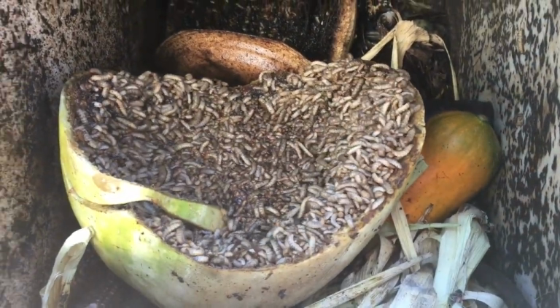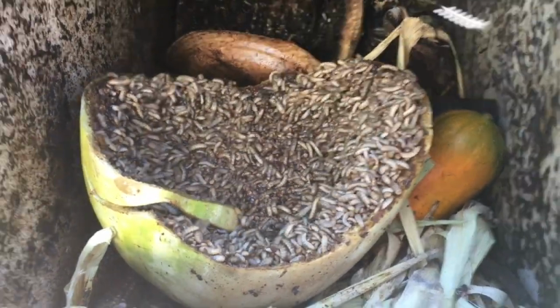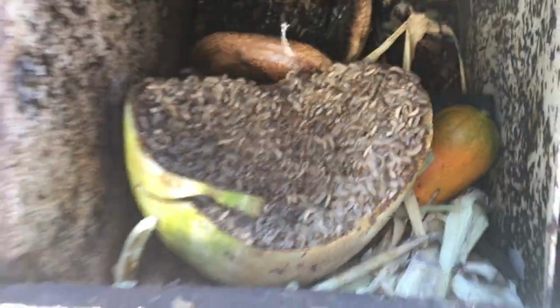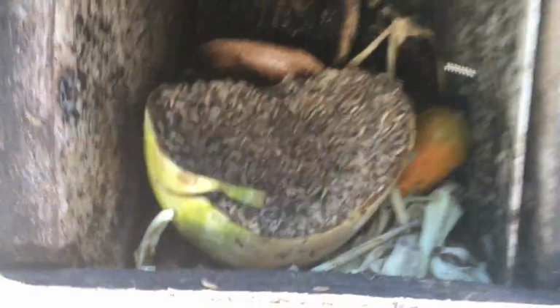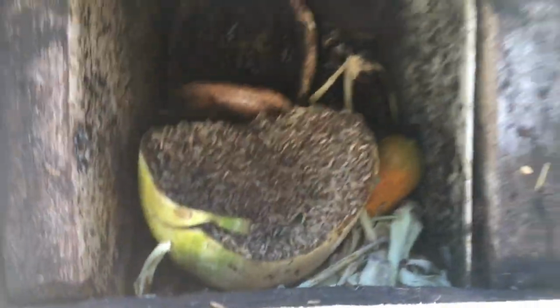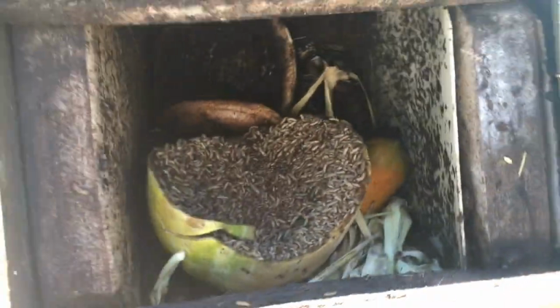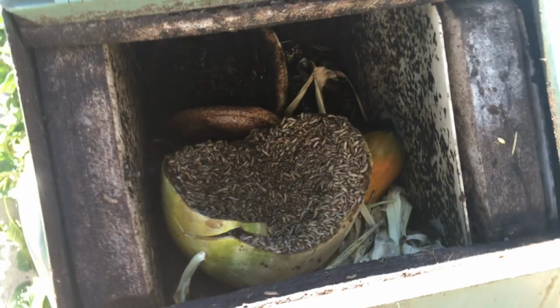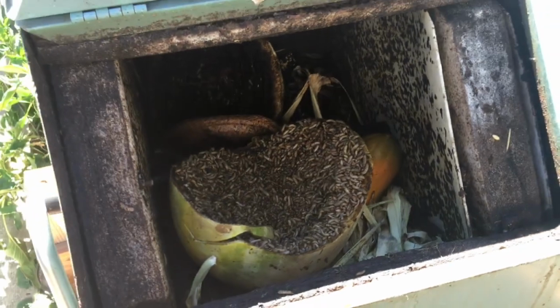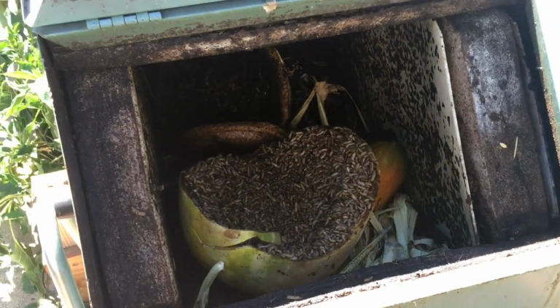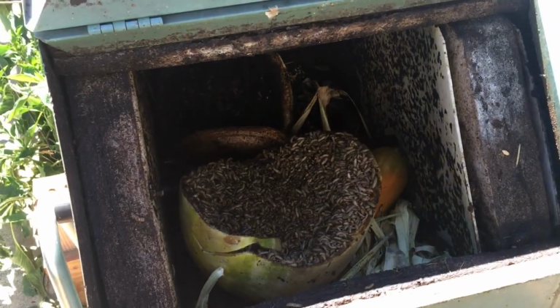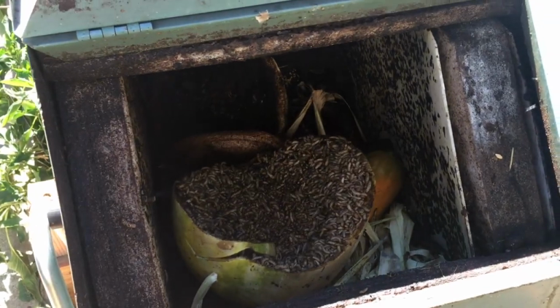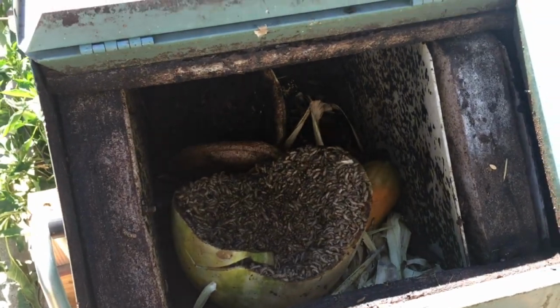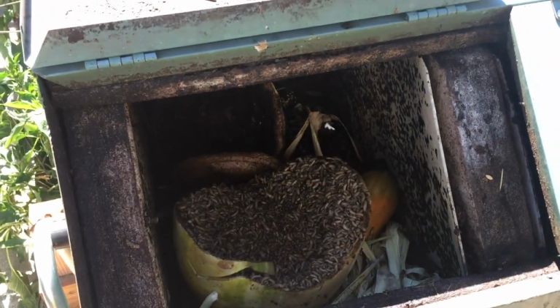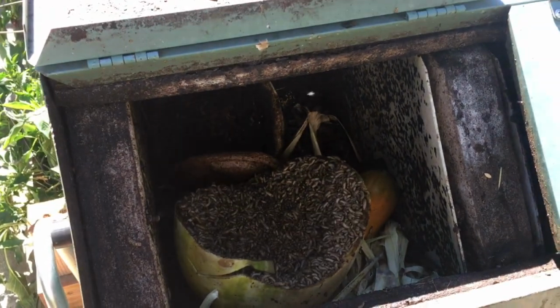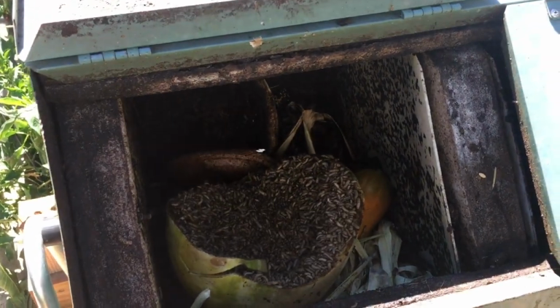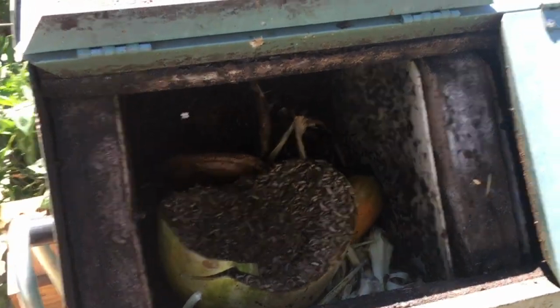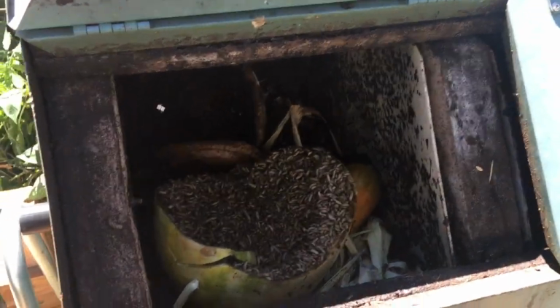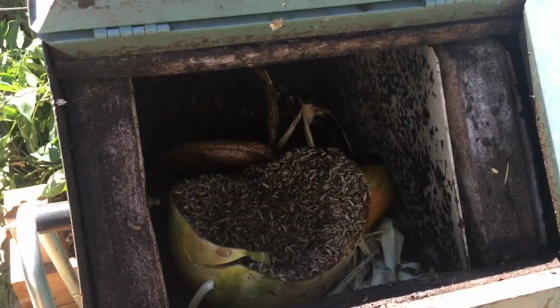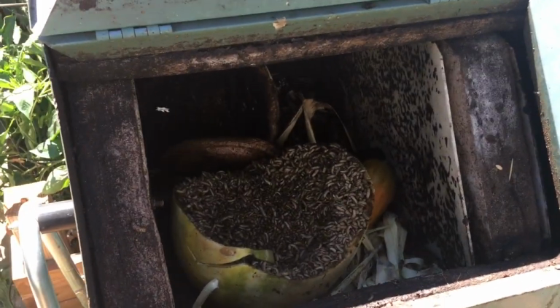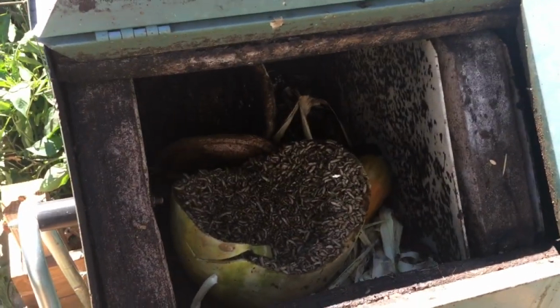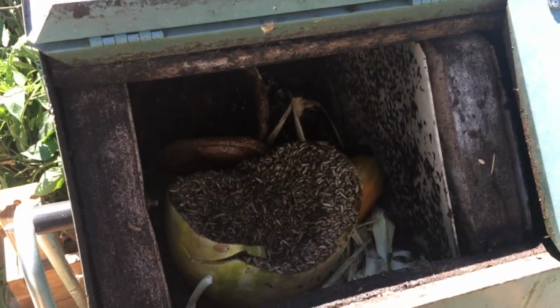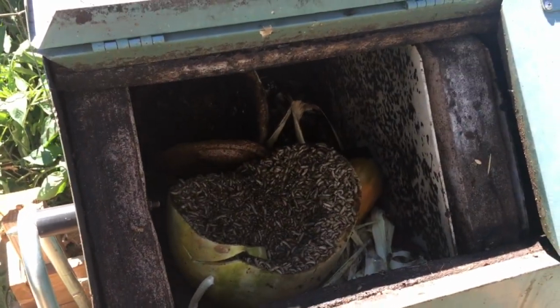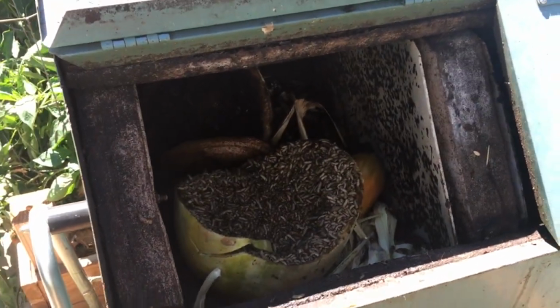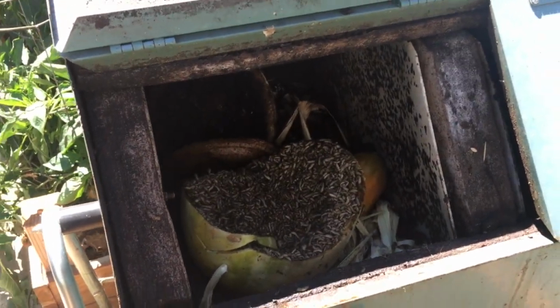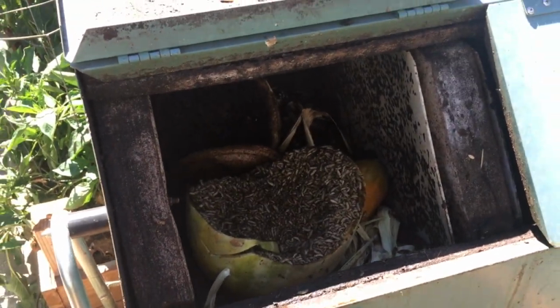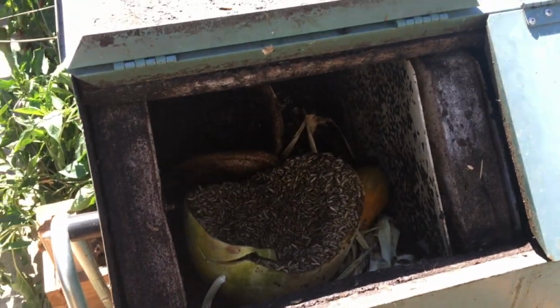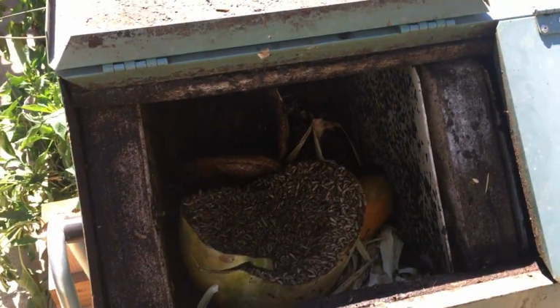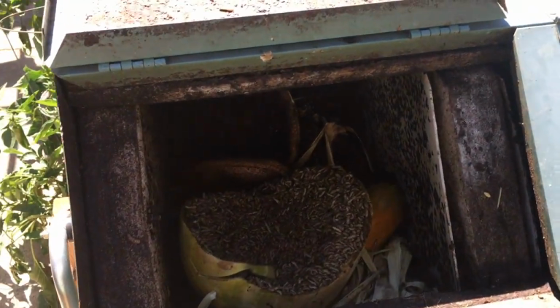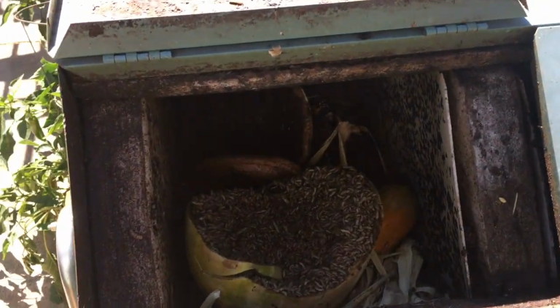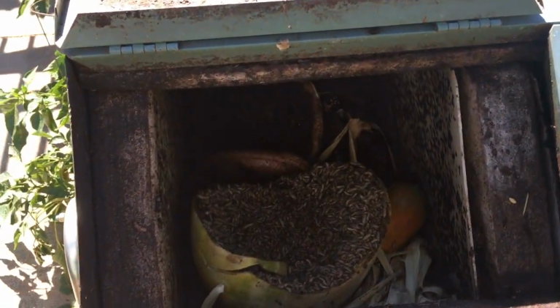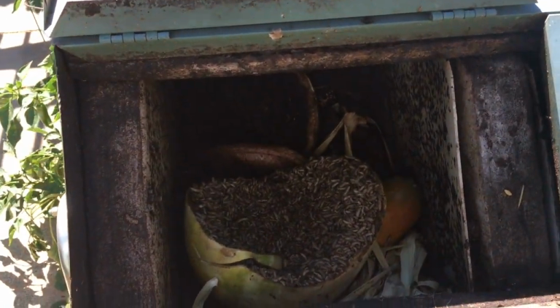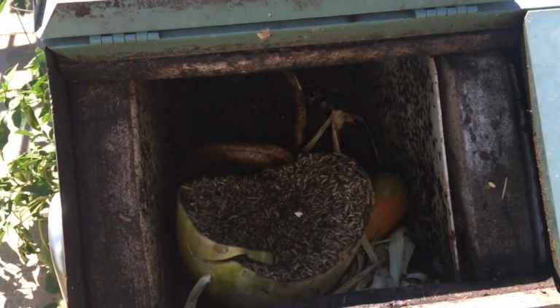So they definitely will break down your food. It's making me gag — it smells so bad.